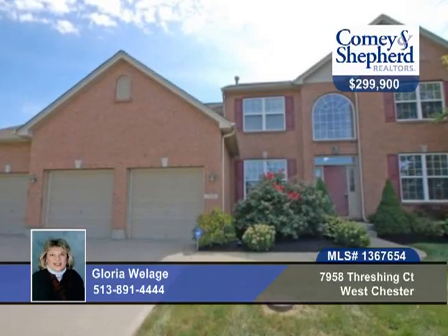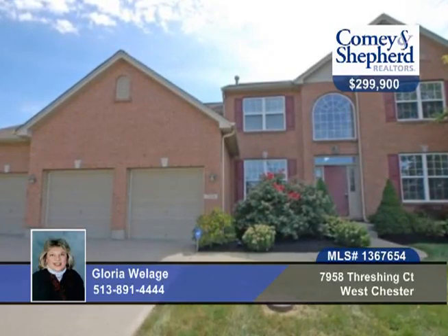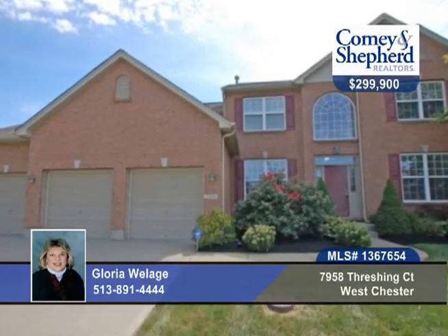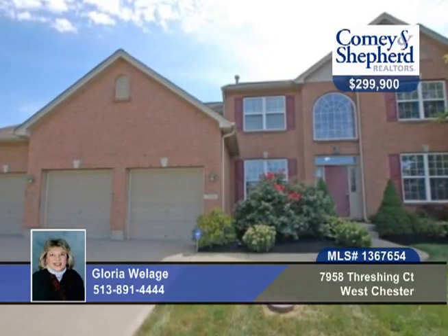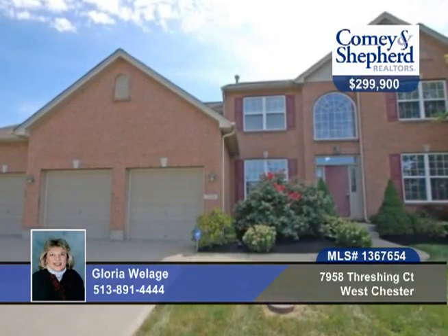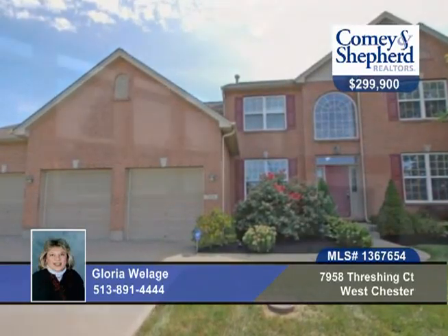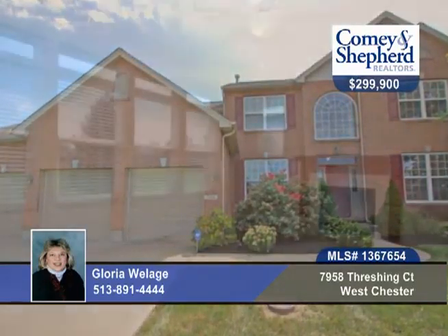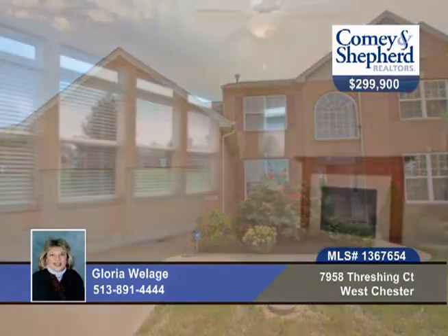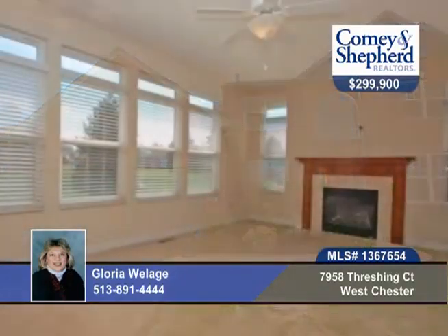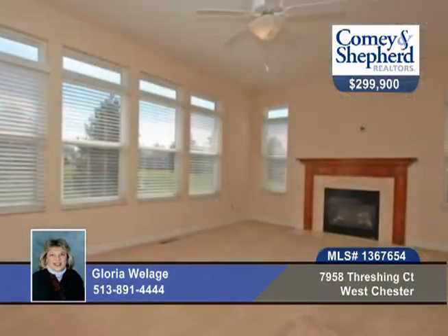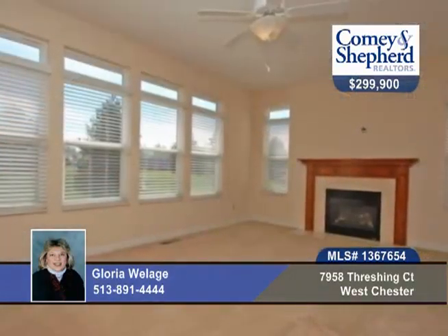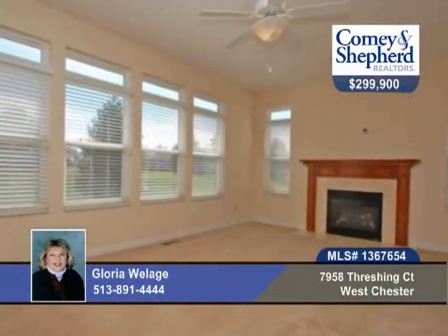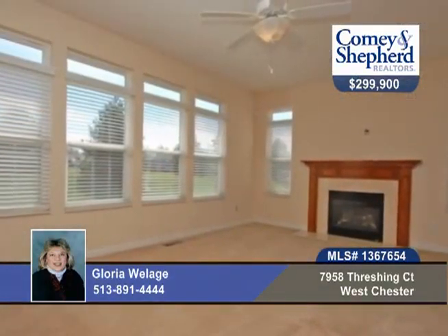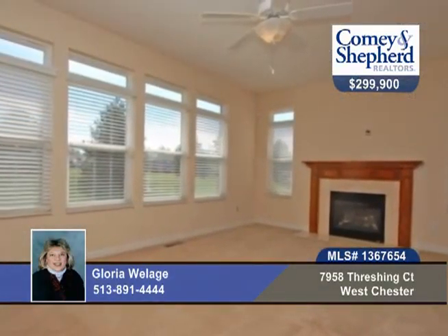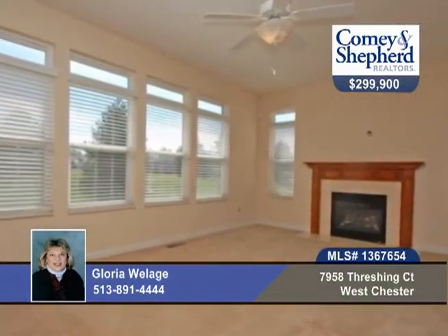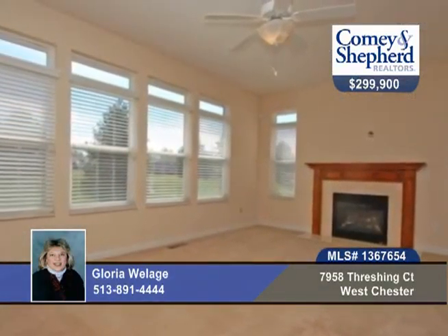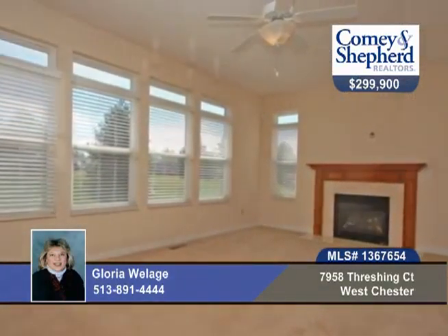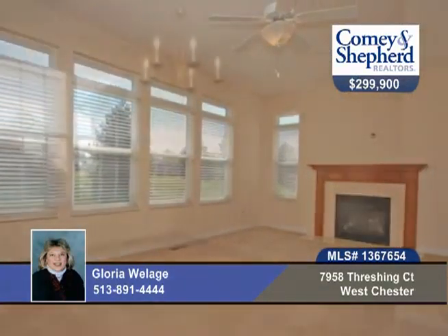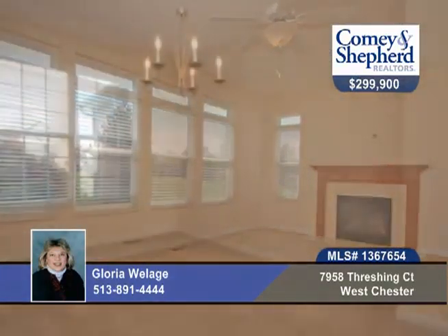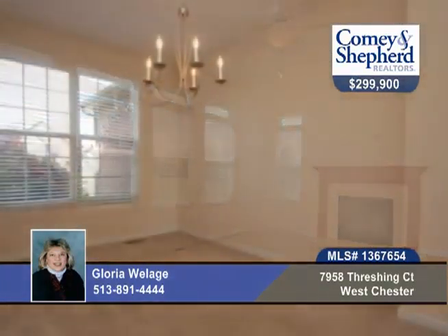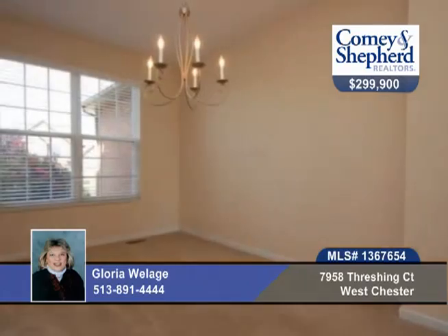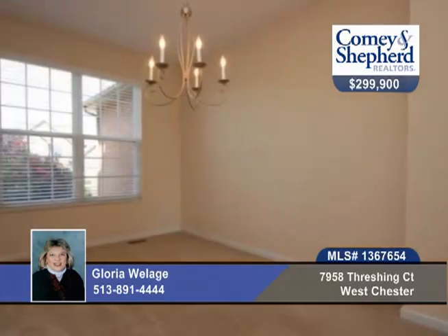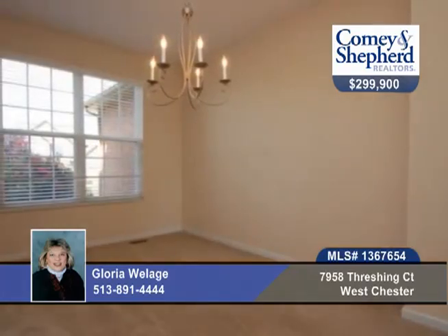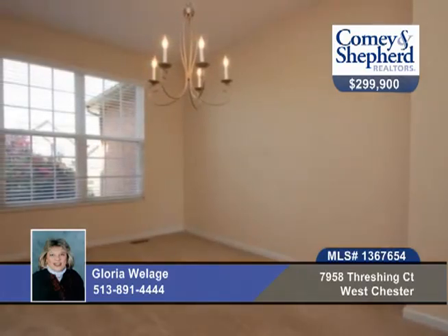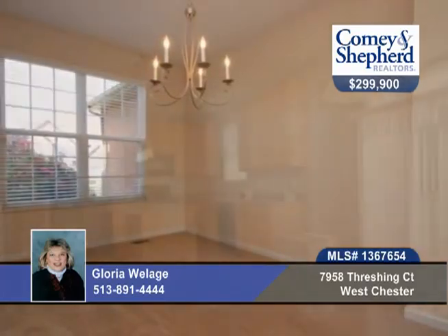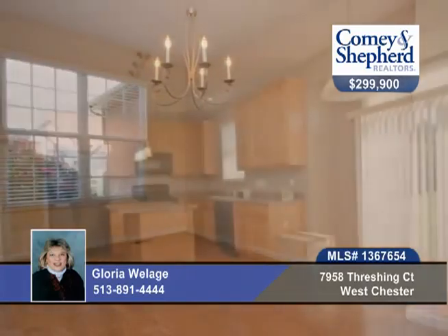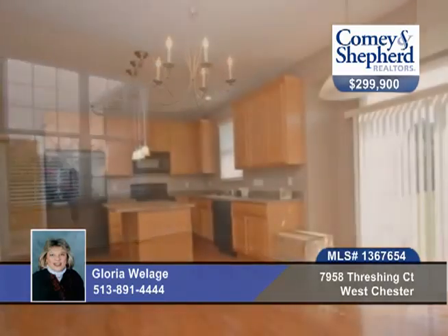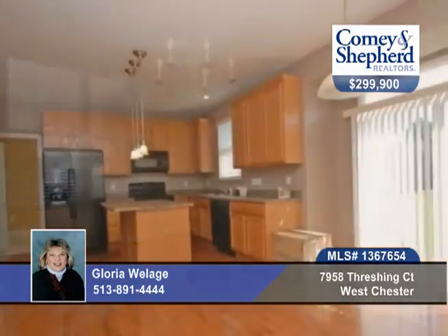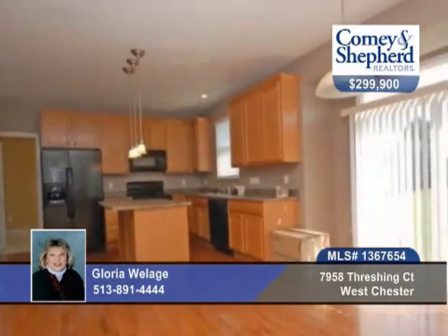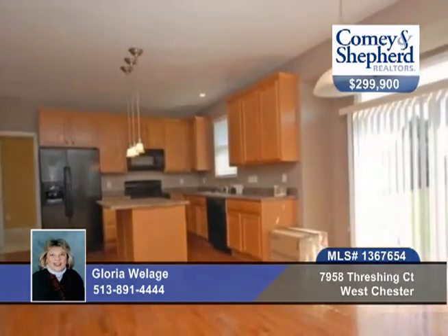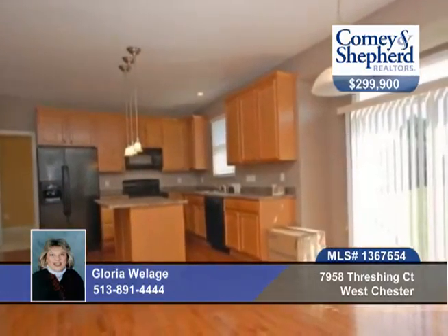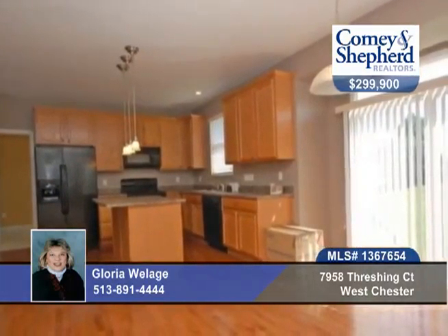This home offers a lot for so little. There are four bedrooms and two baths and it's on a great location on a cul-de-sac.